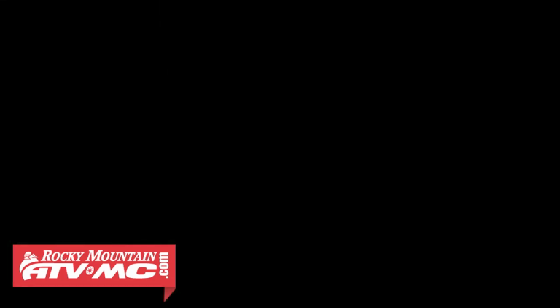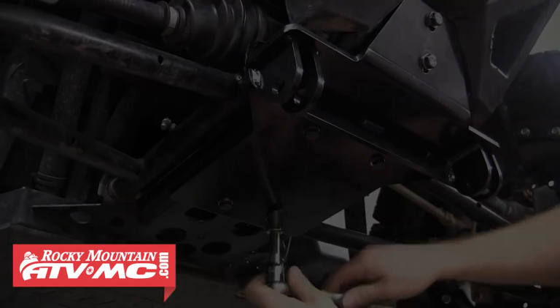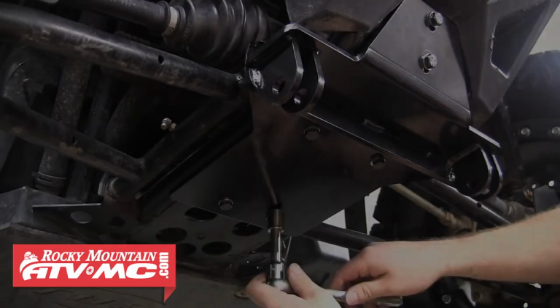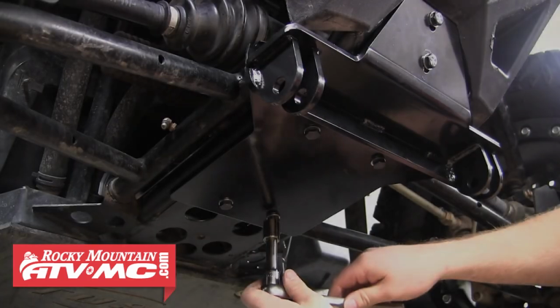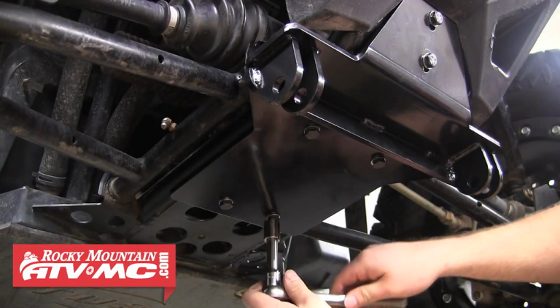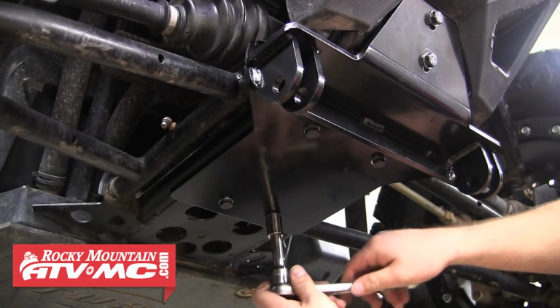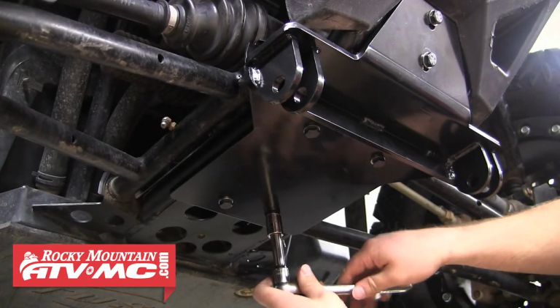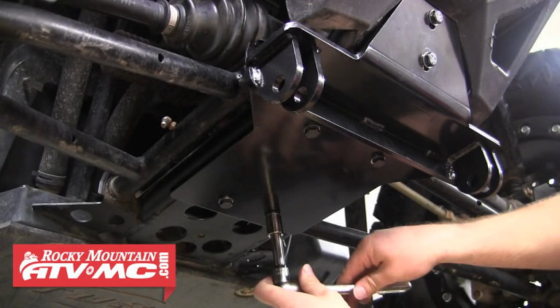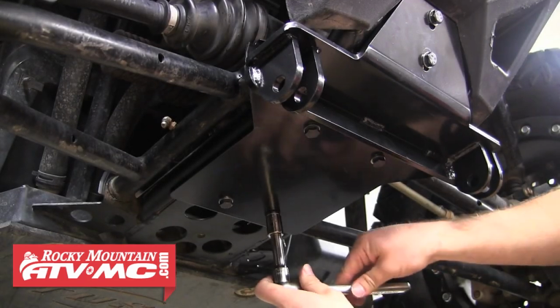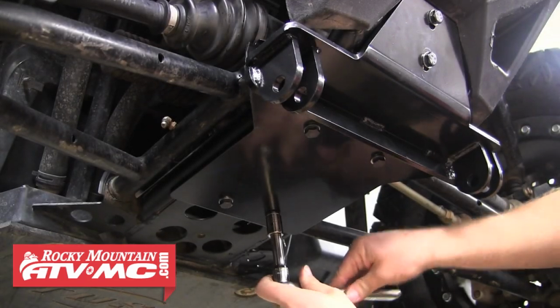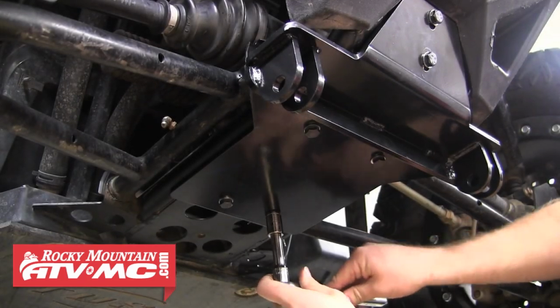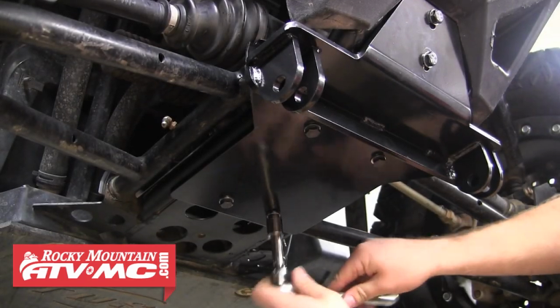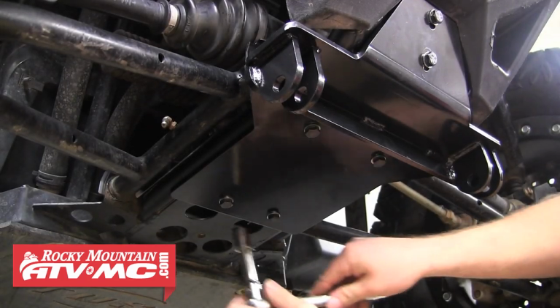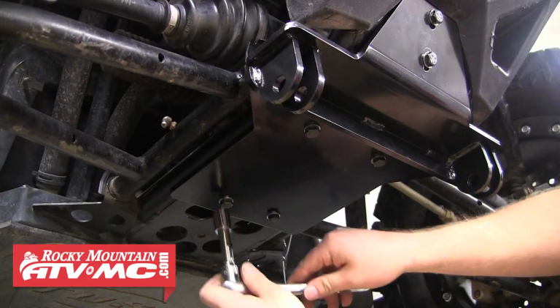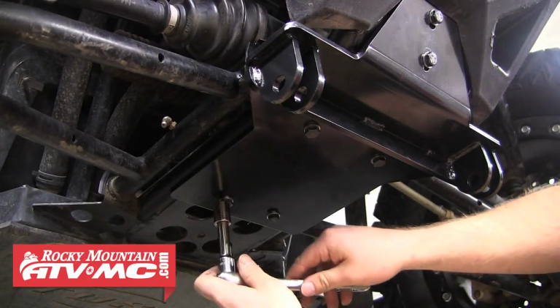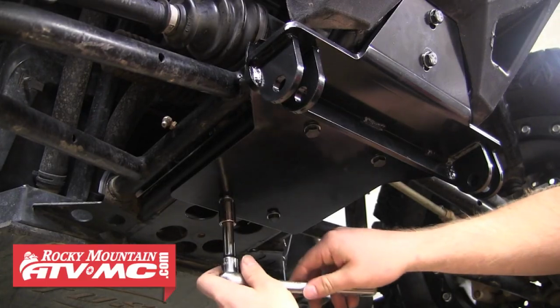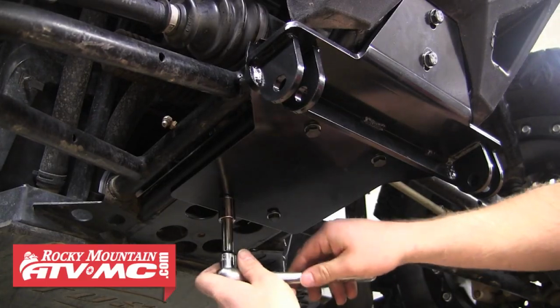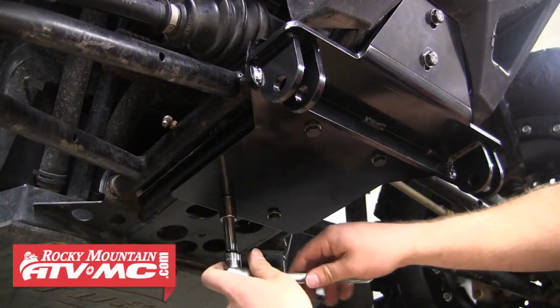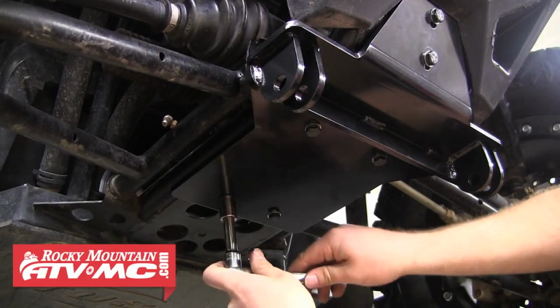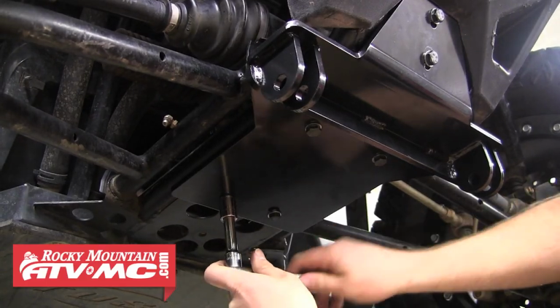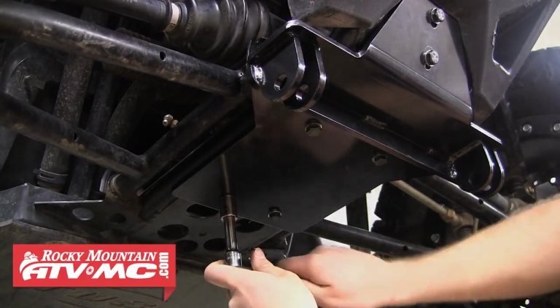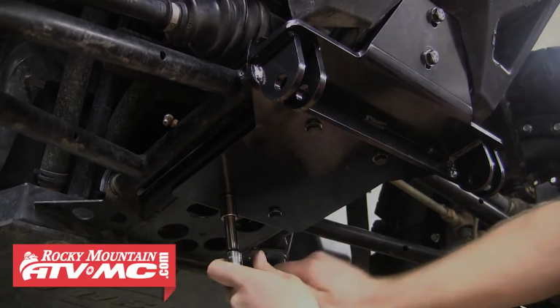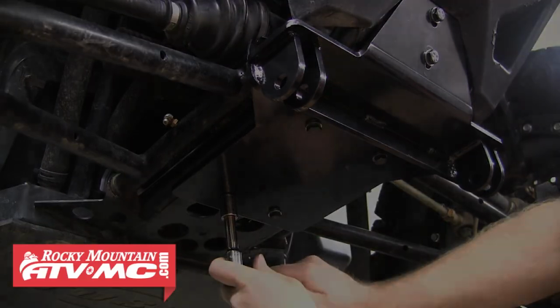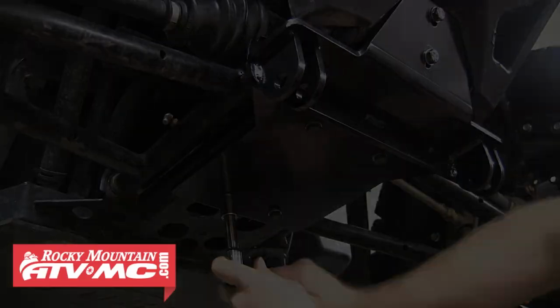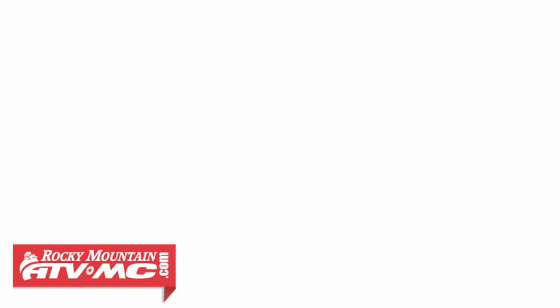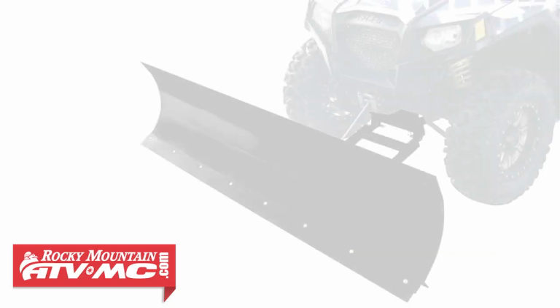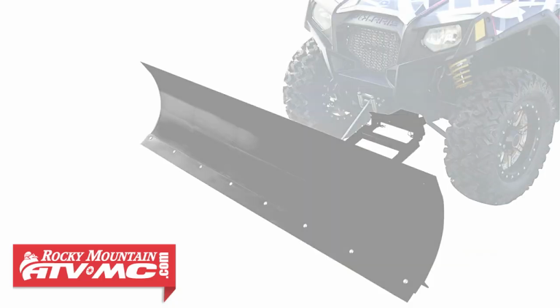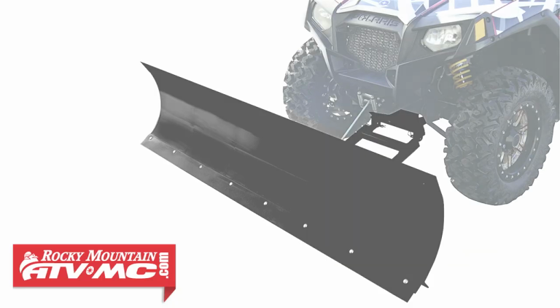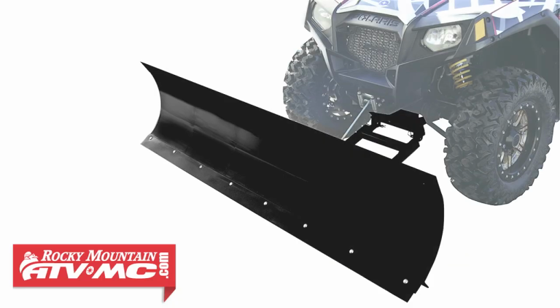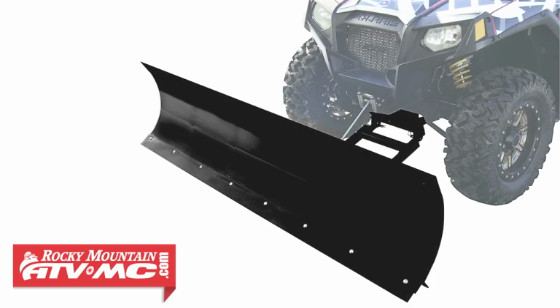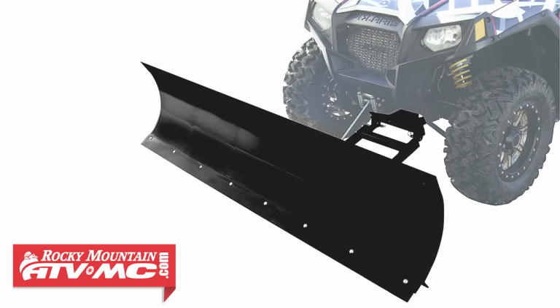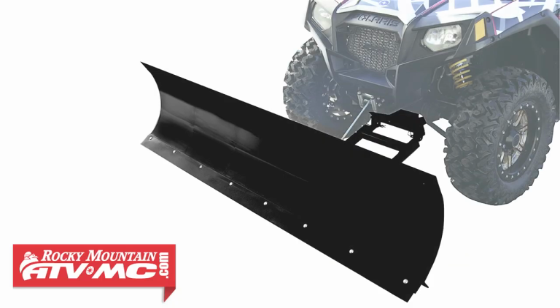Now just tighten the rear bolts and we're done with the install. You're ready to attach the blade and start plowing.